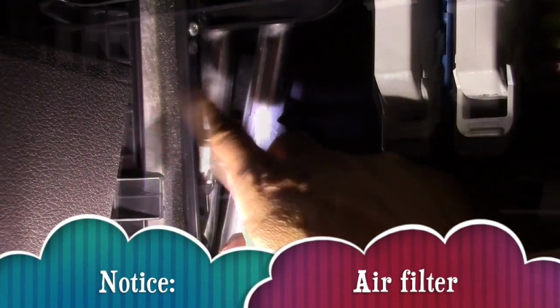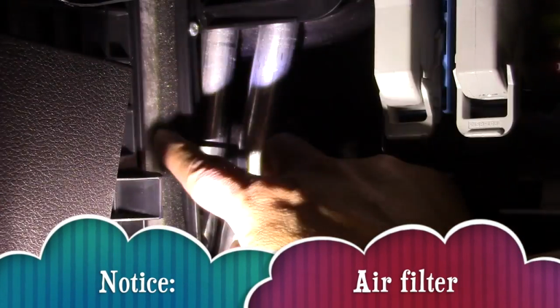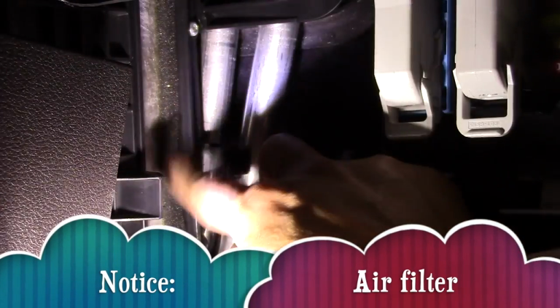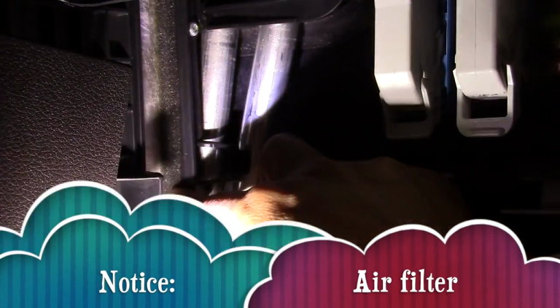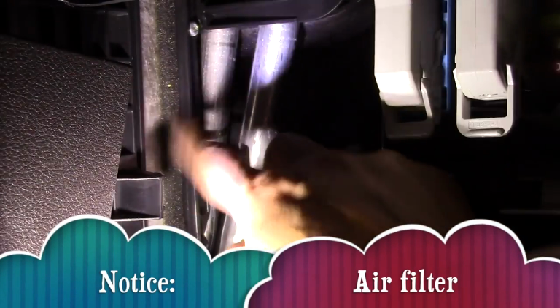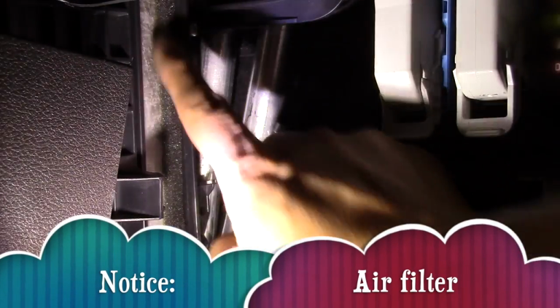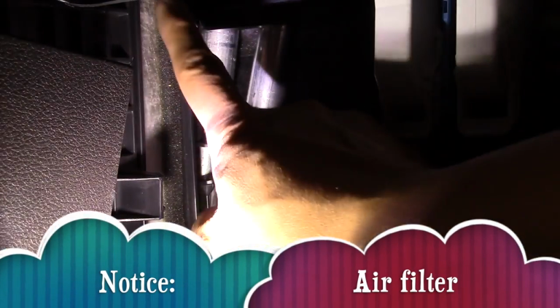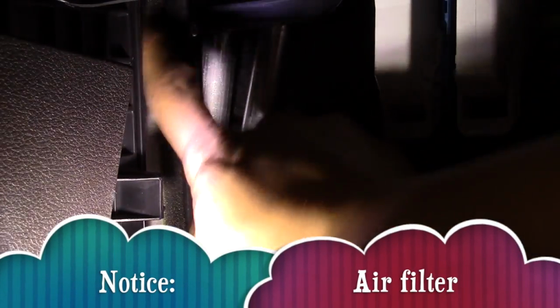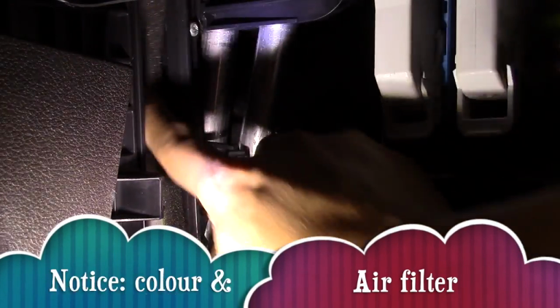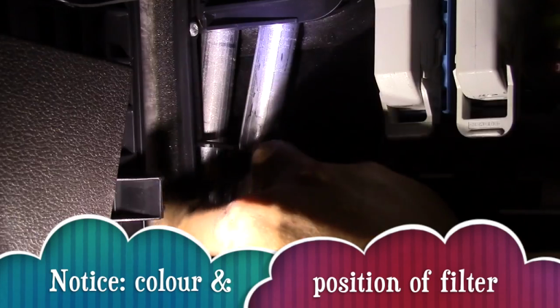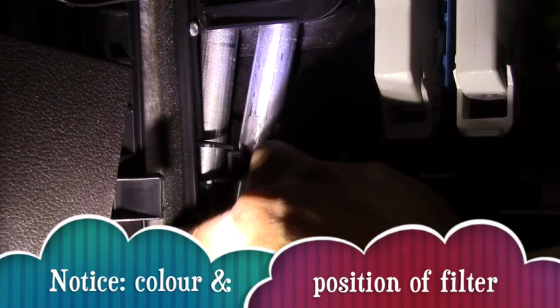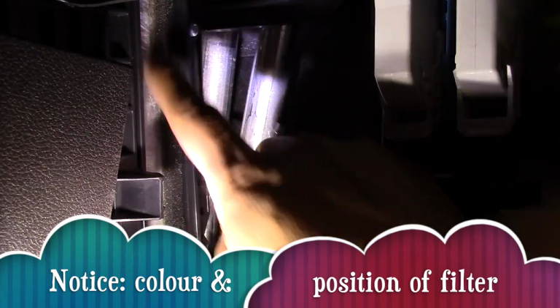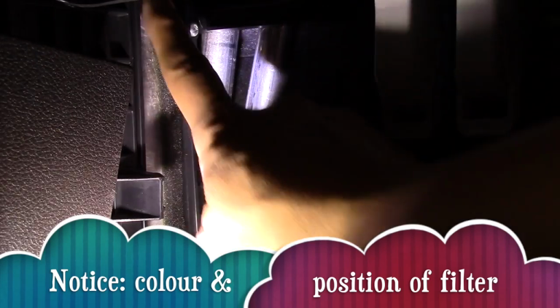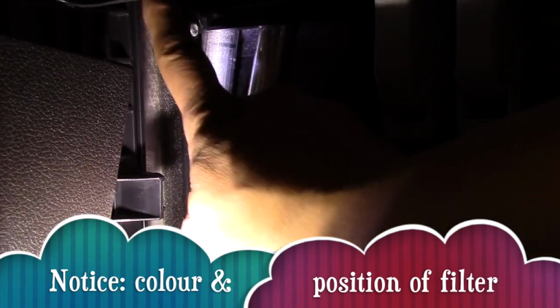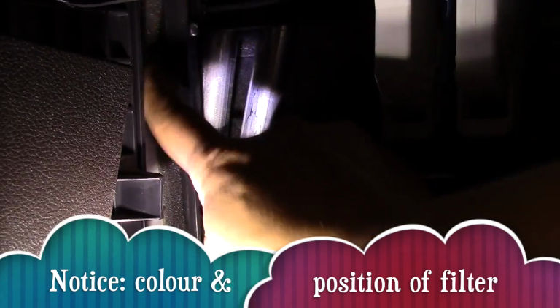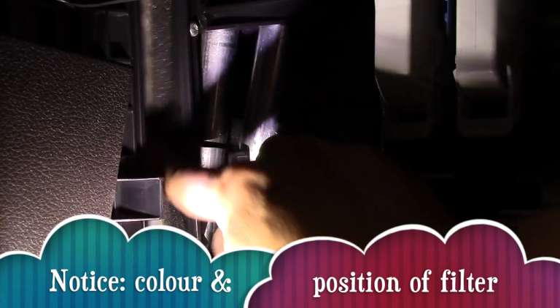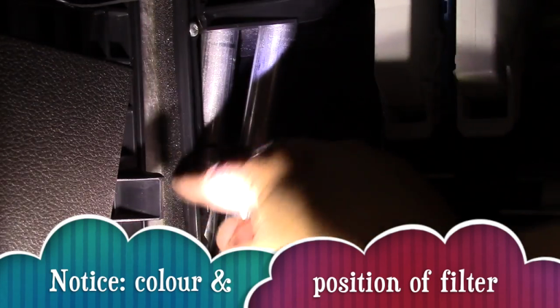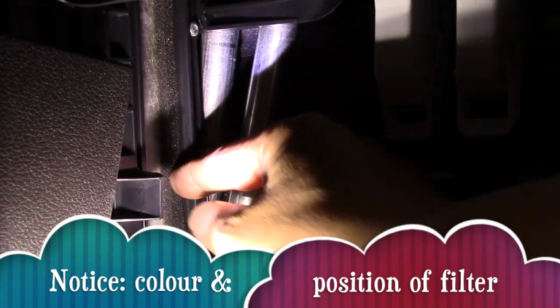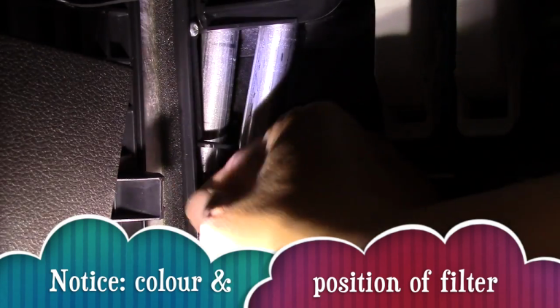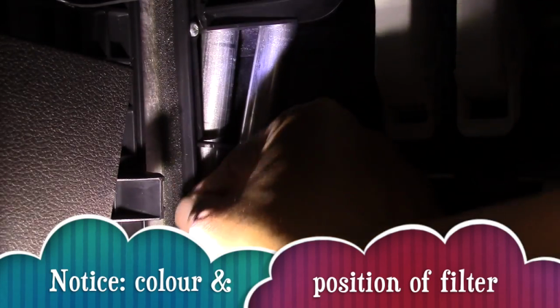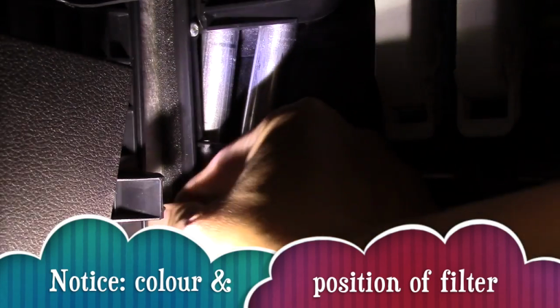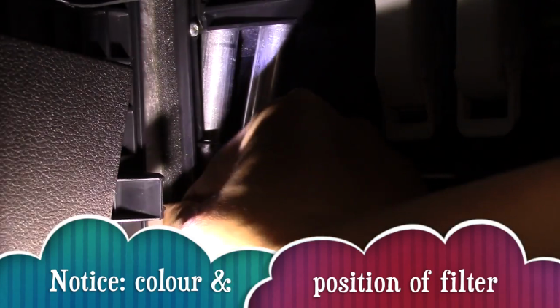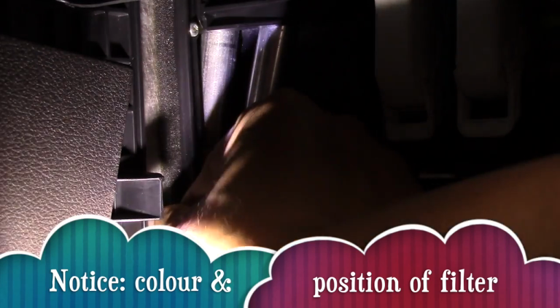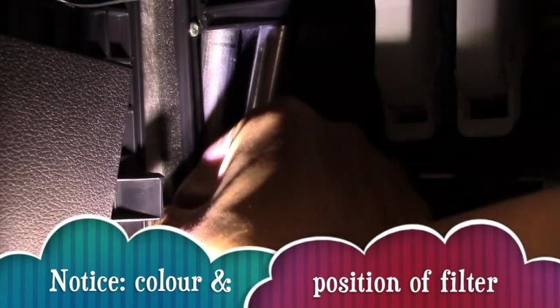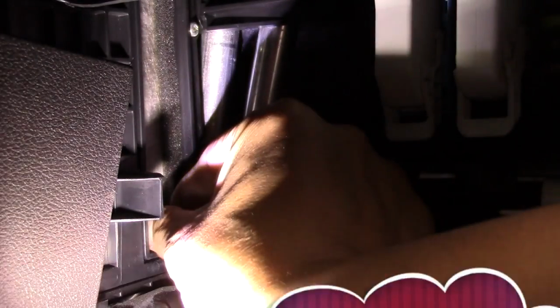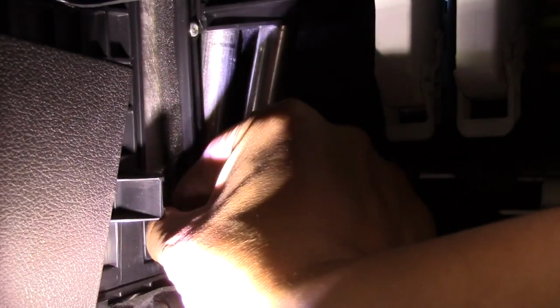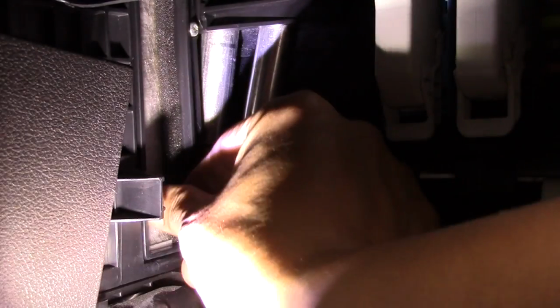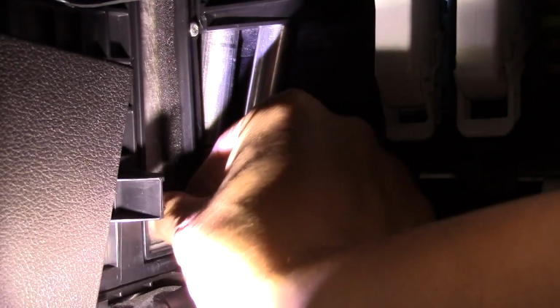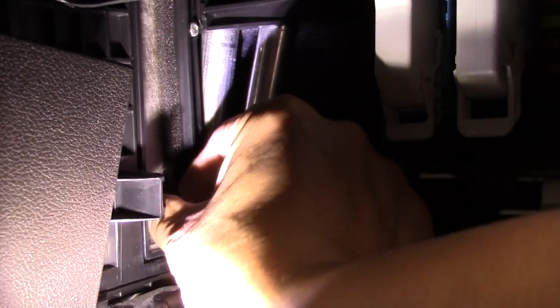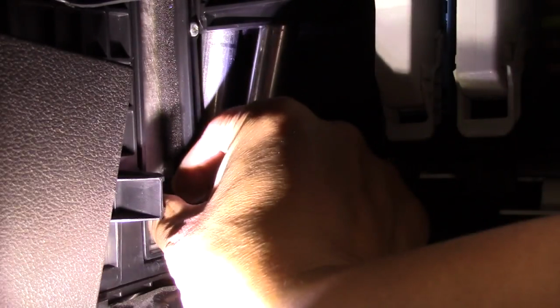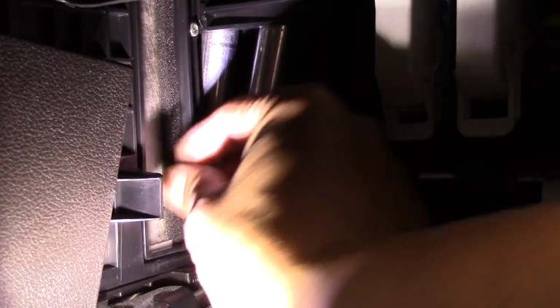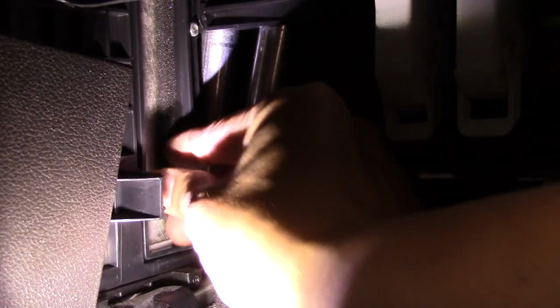Notice the air filter — color white and gray. Remember that position.